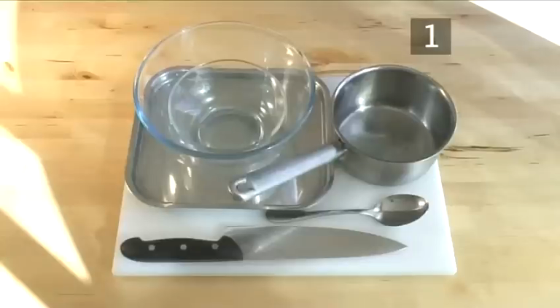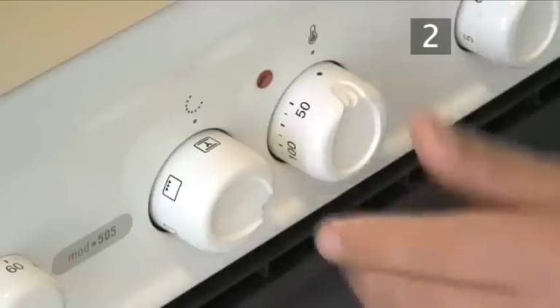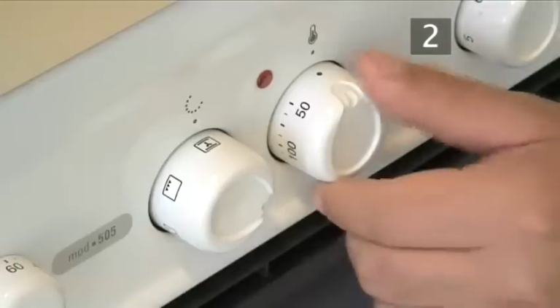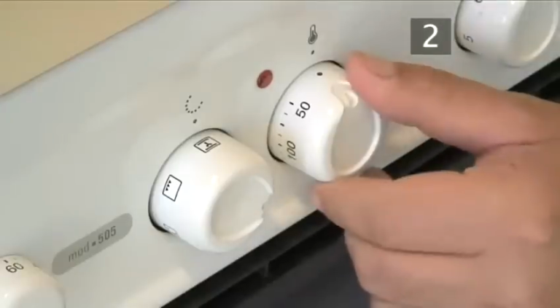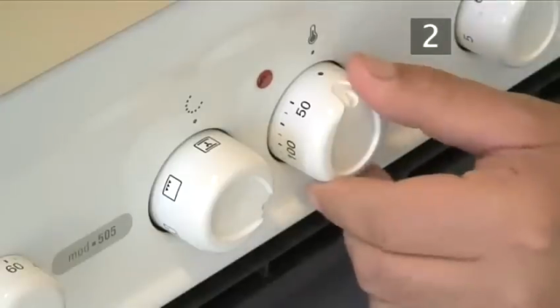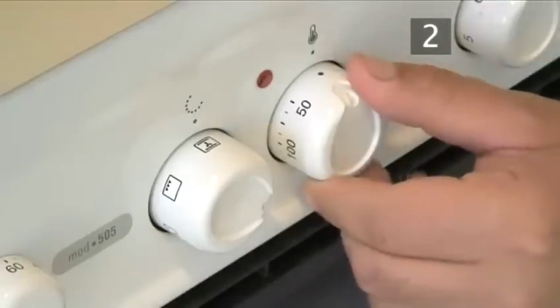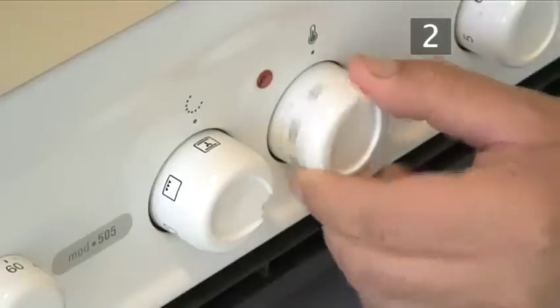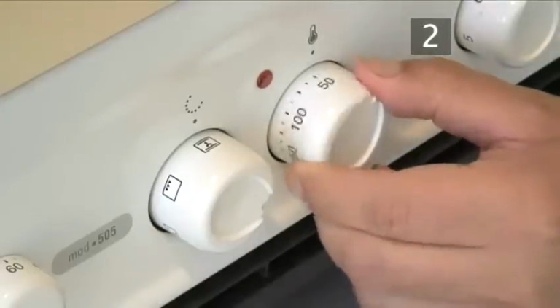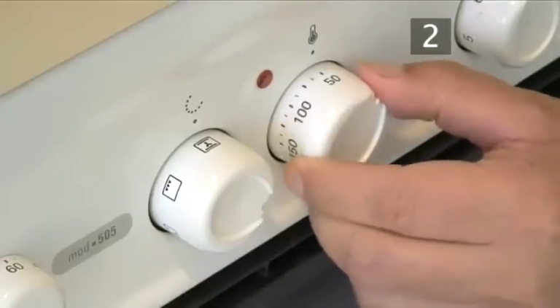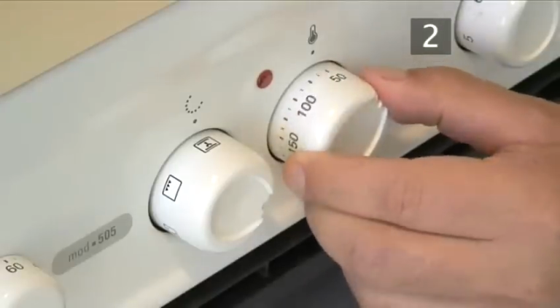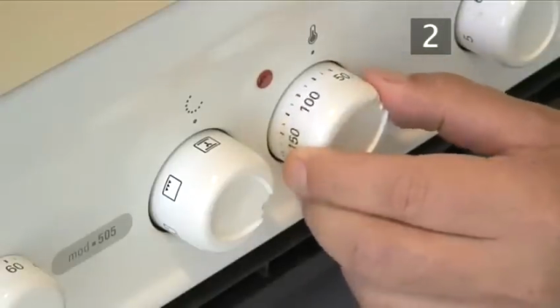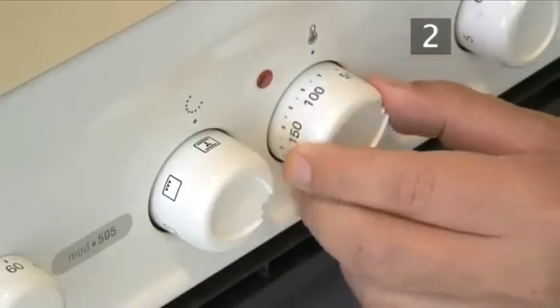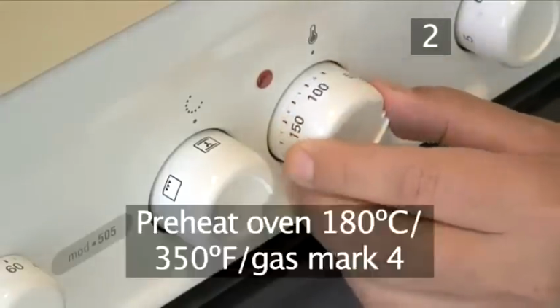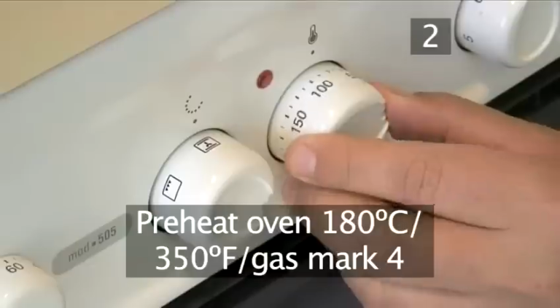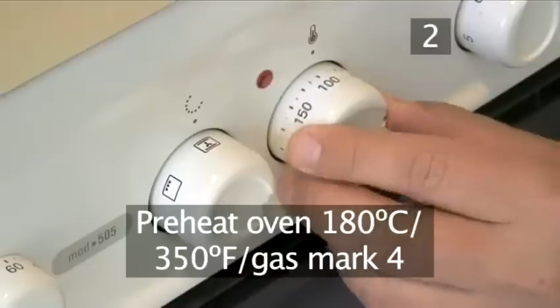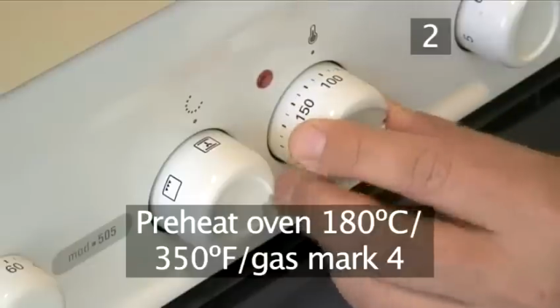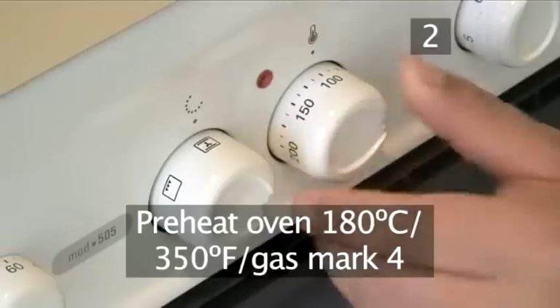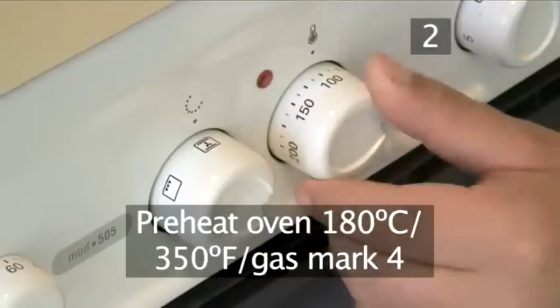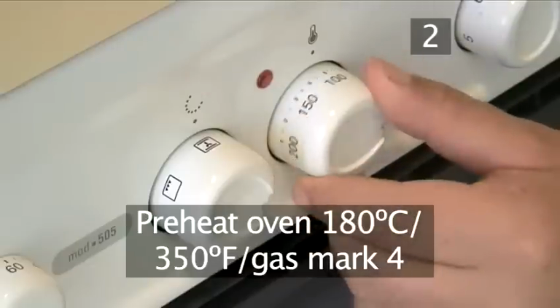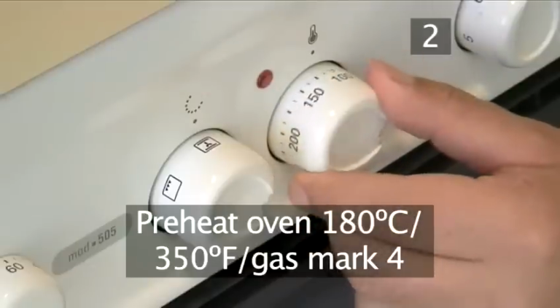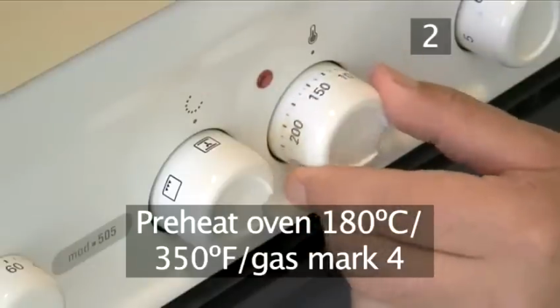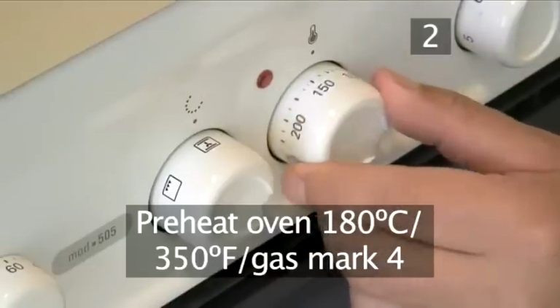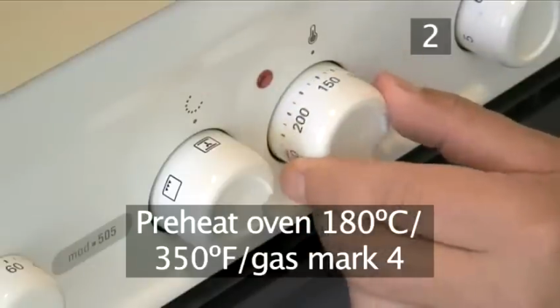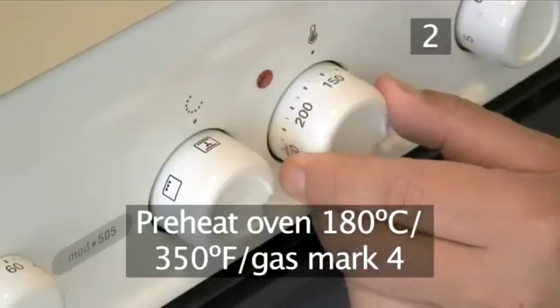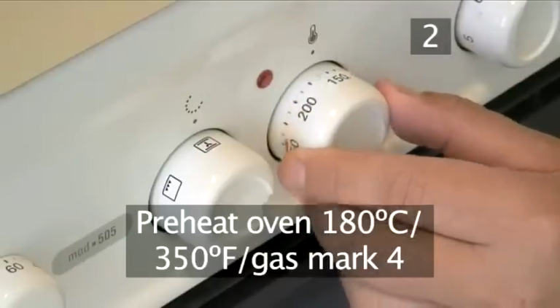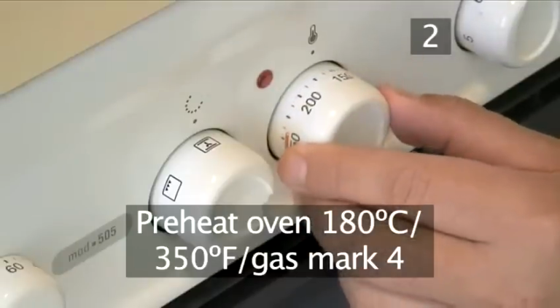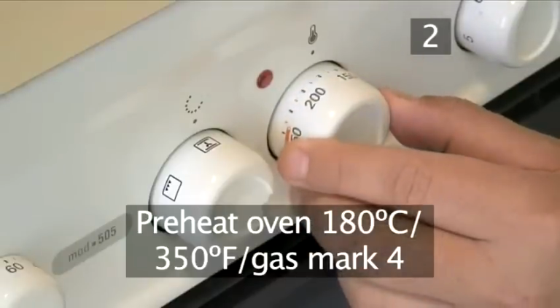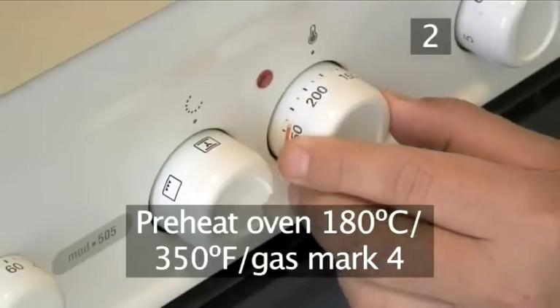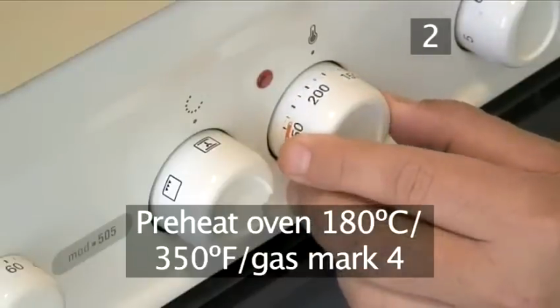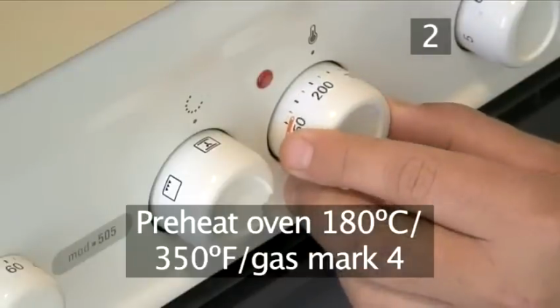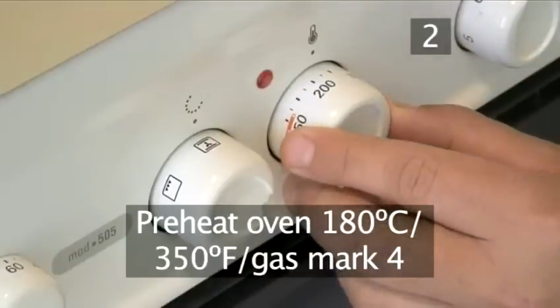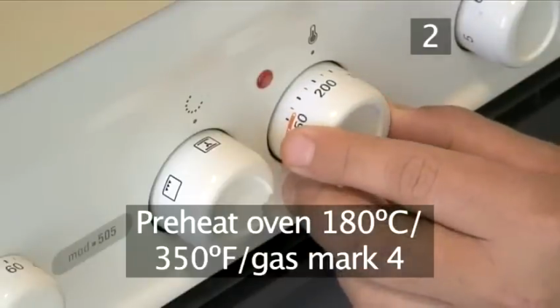Step 2. Preheat the oven to 180 centigrade or gas mark 4.